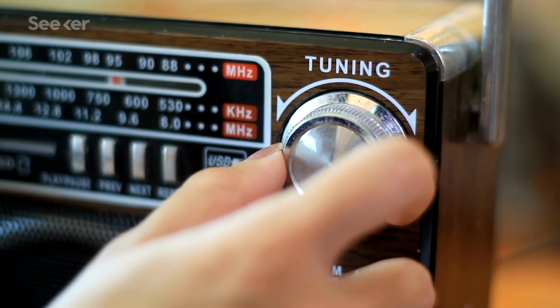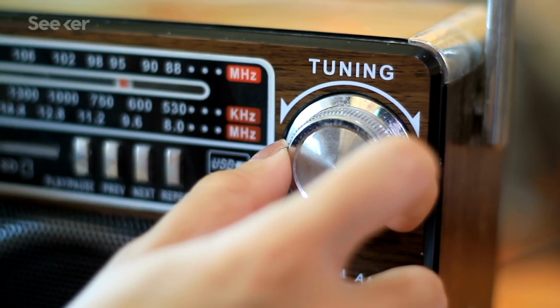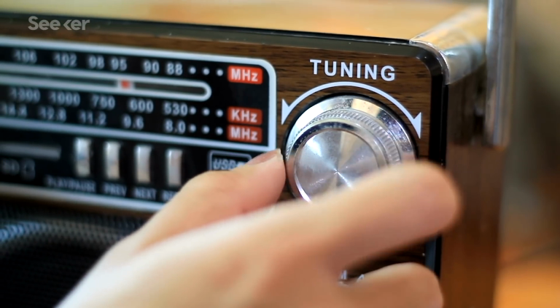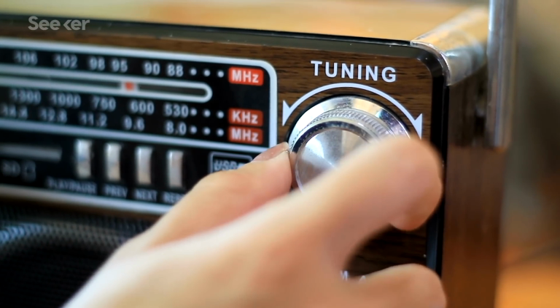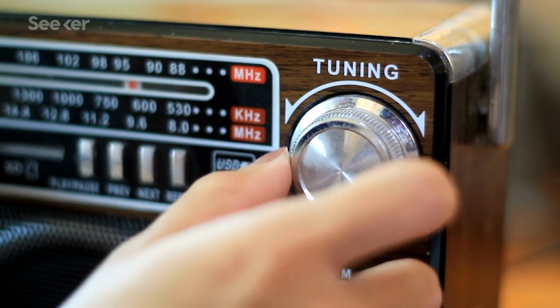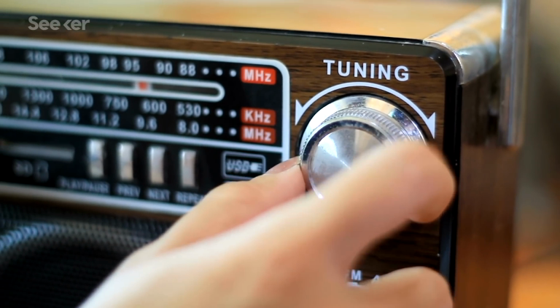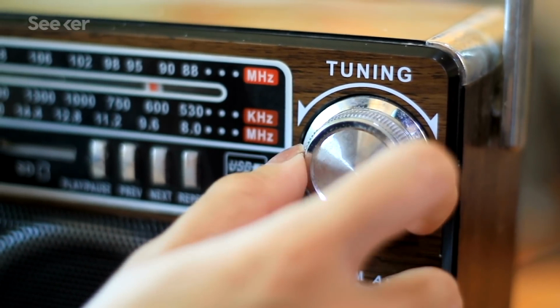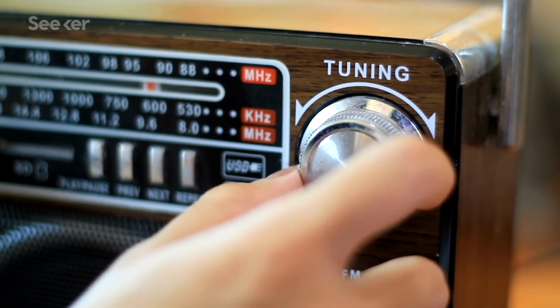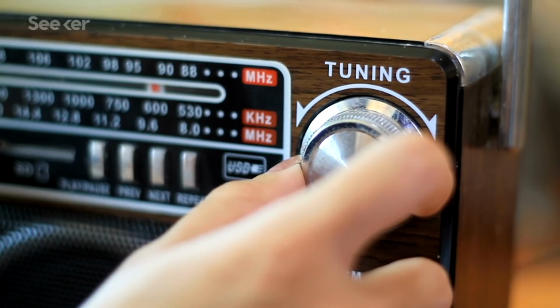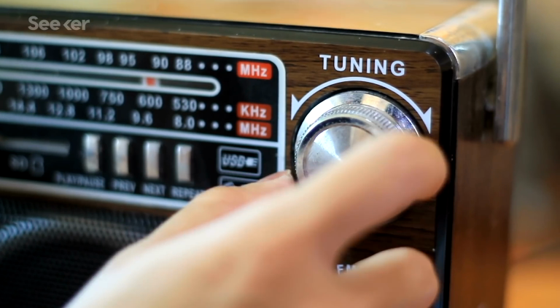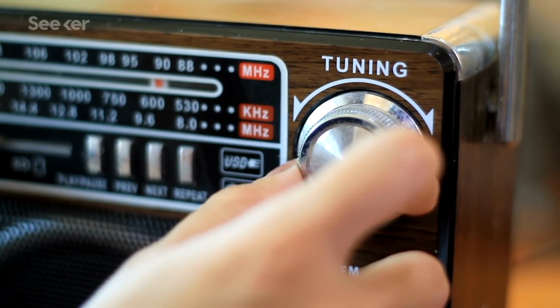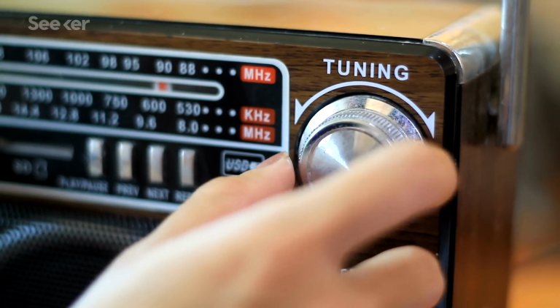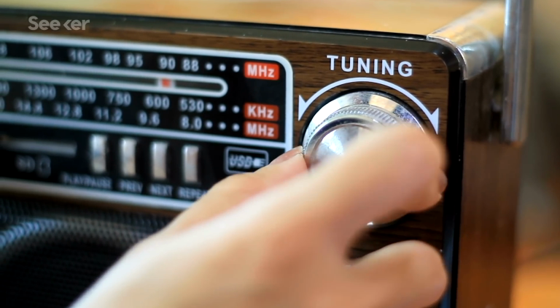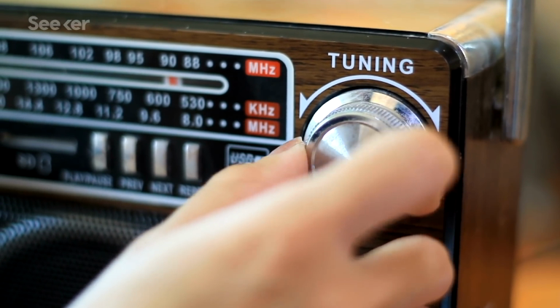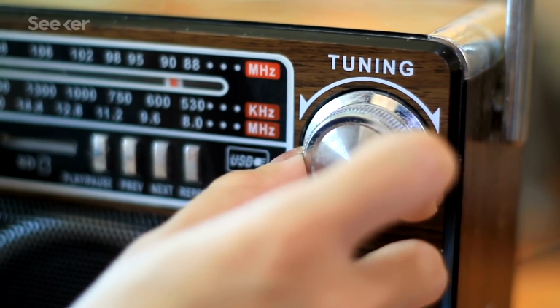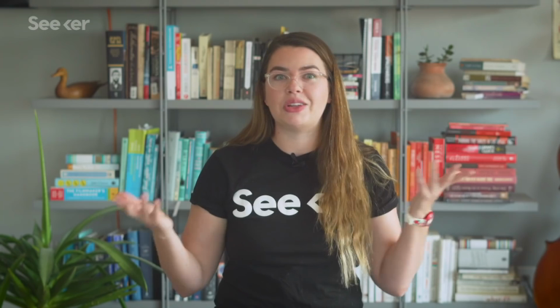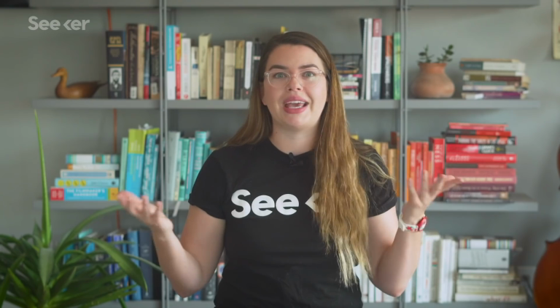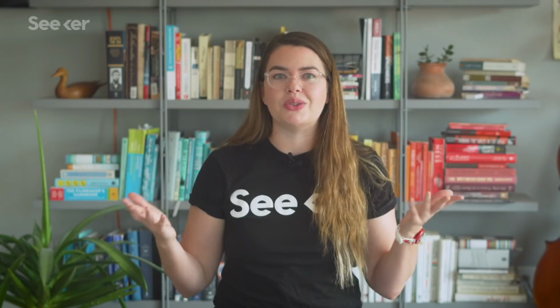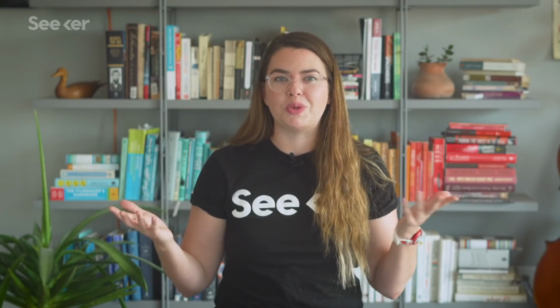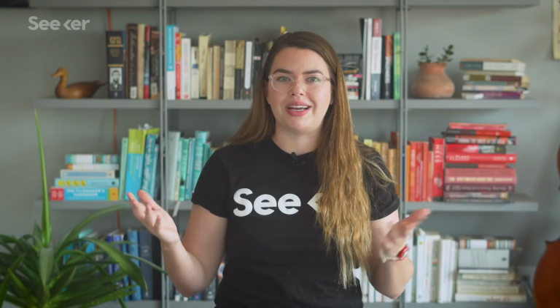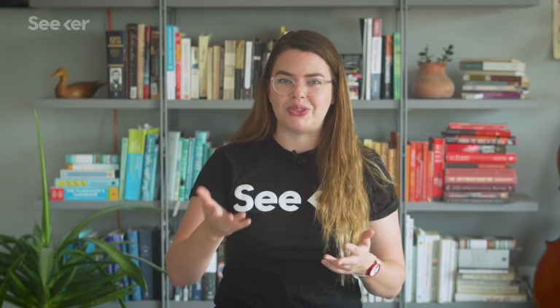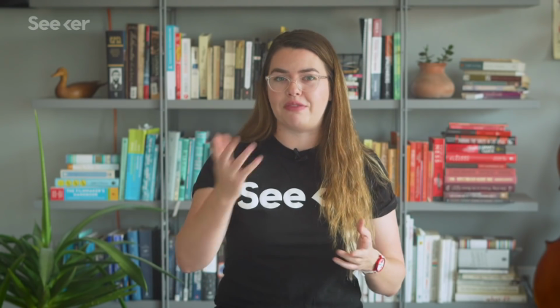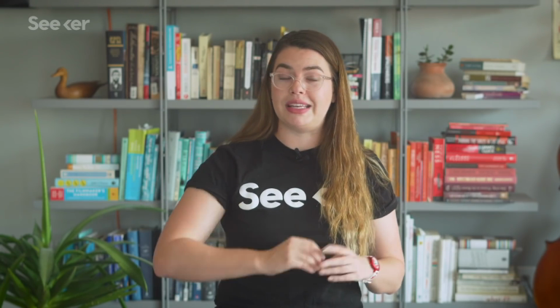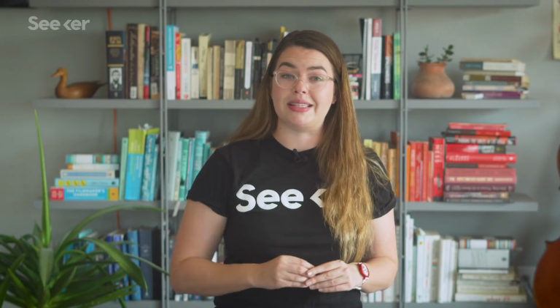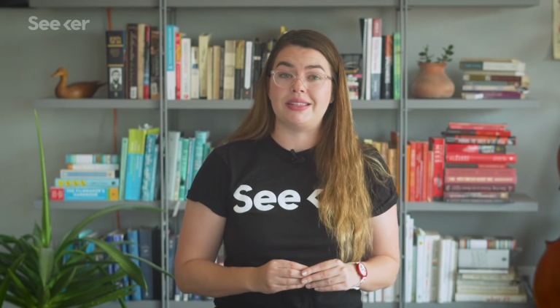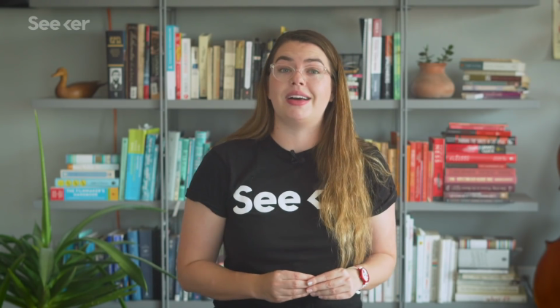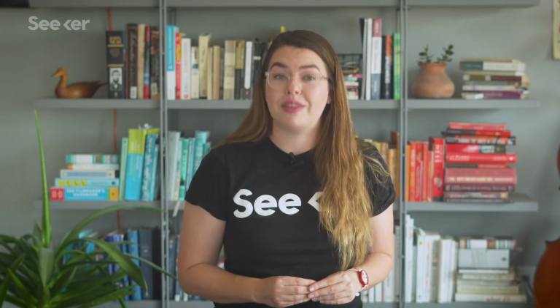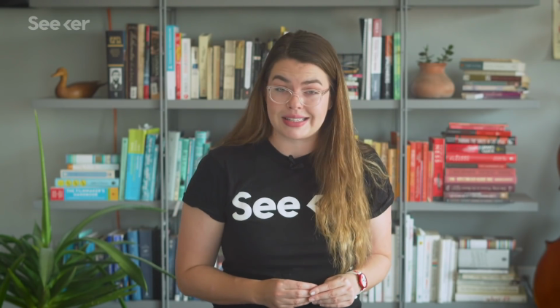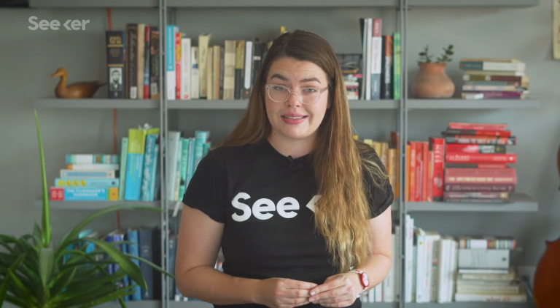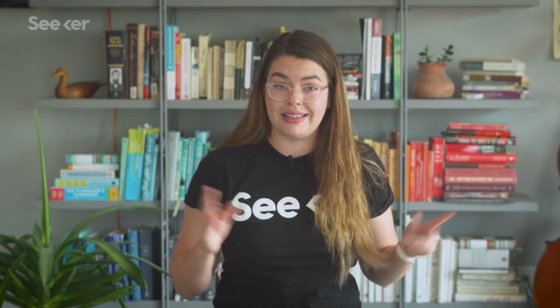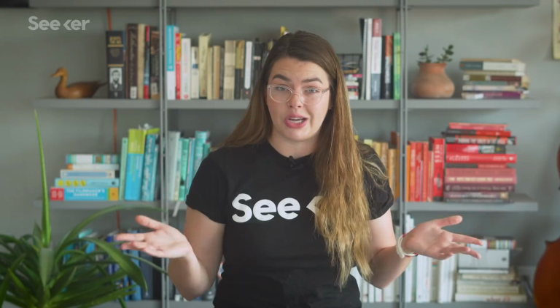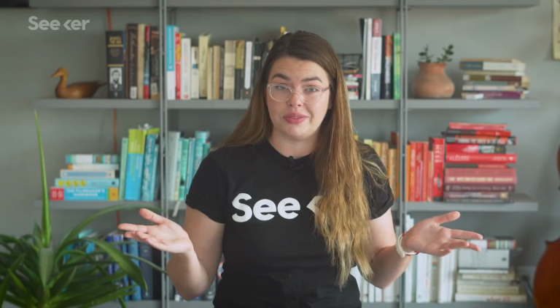Kind of like tuning a radio between stations, but instead with magic angle superconducting graphene that exhibits exotic physics. Casual.